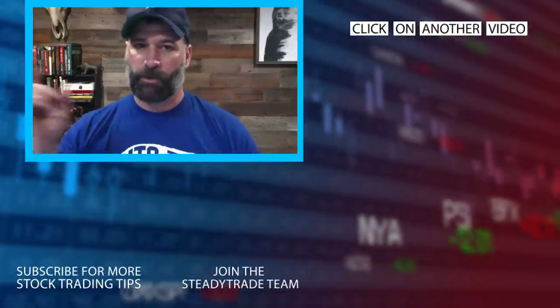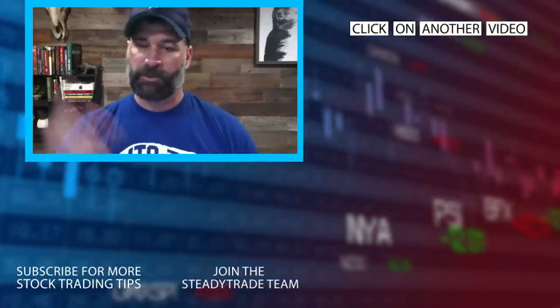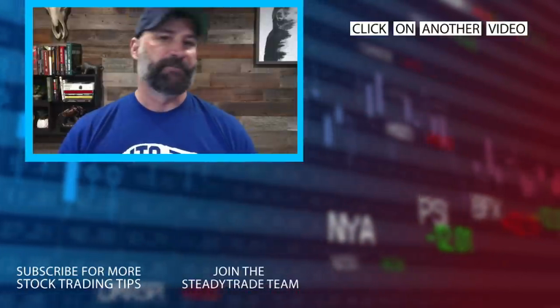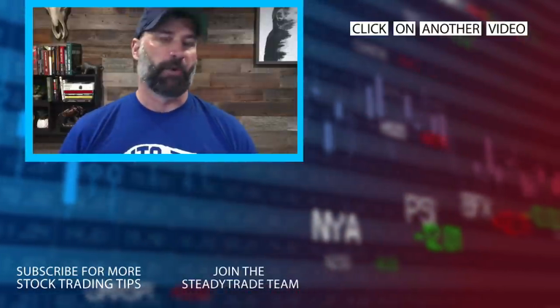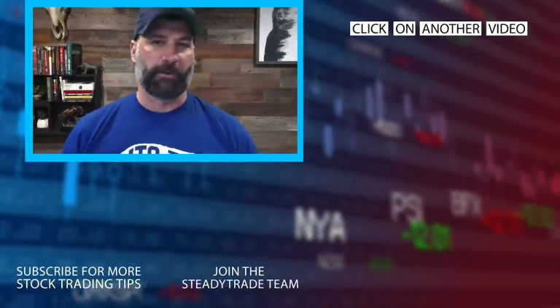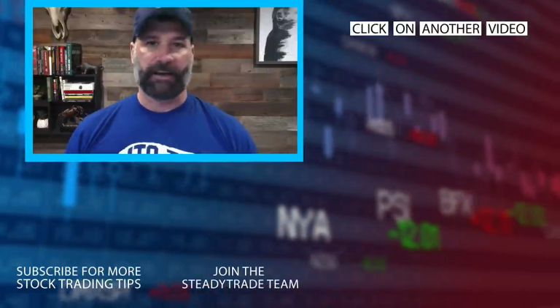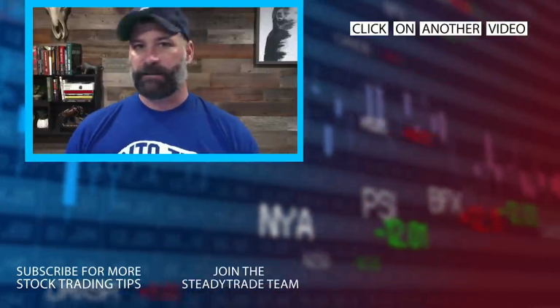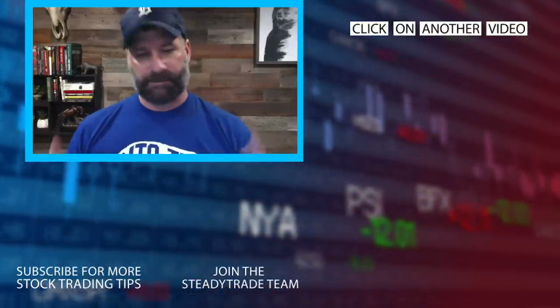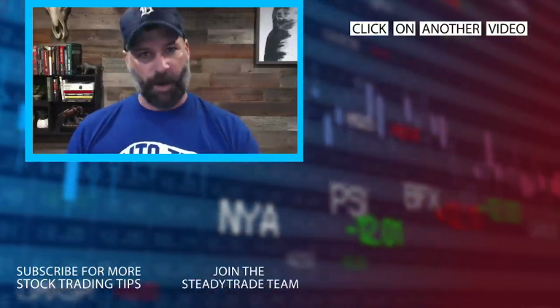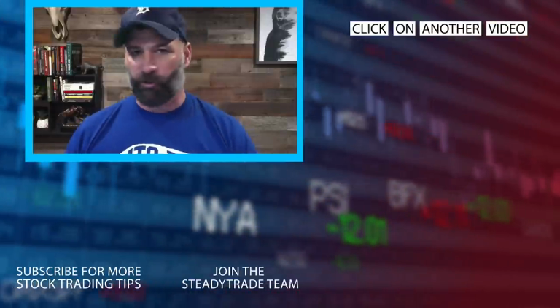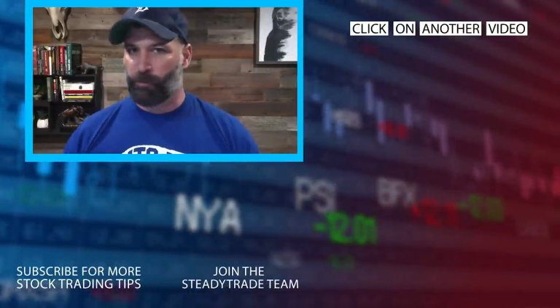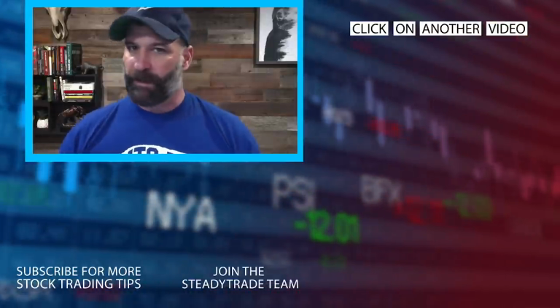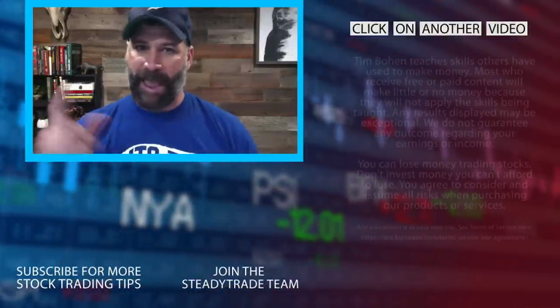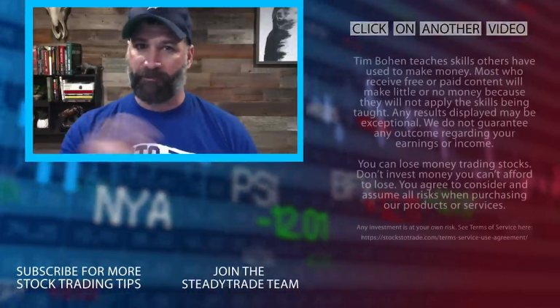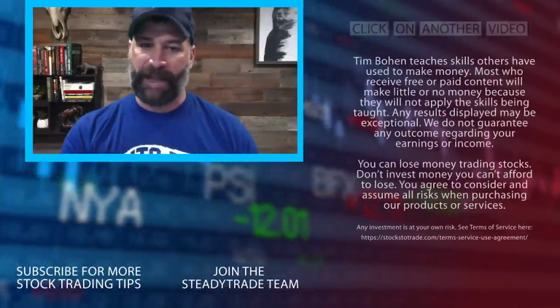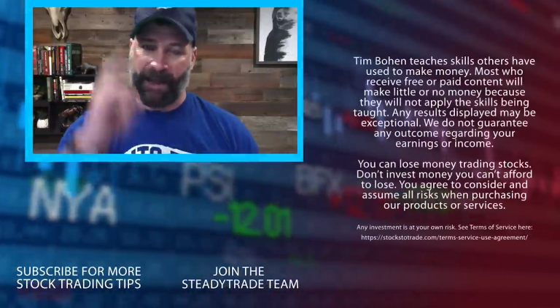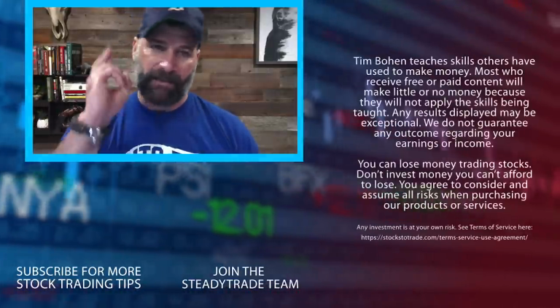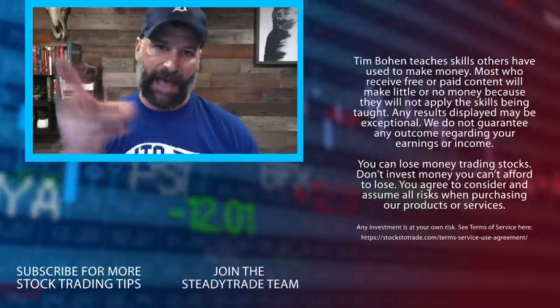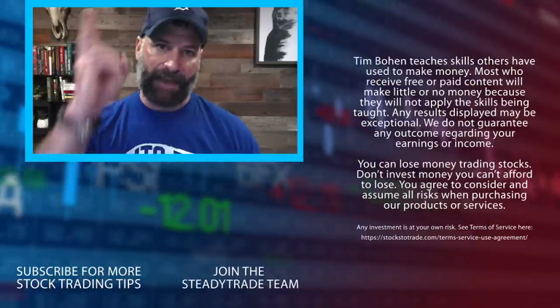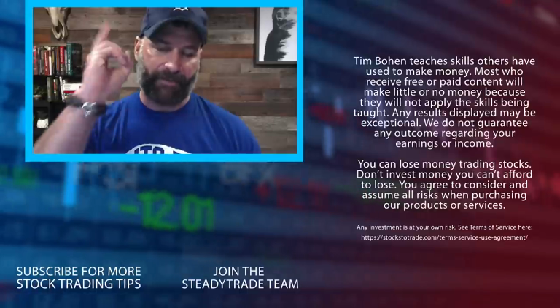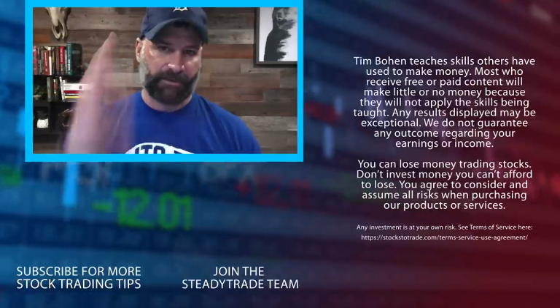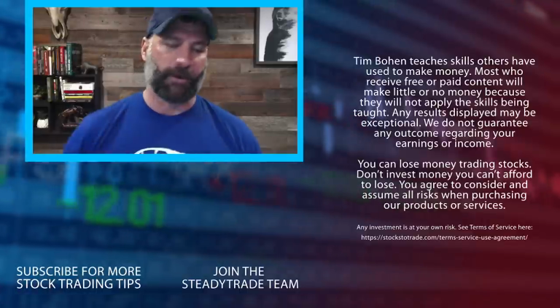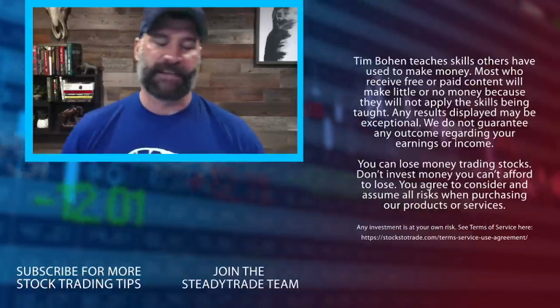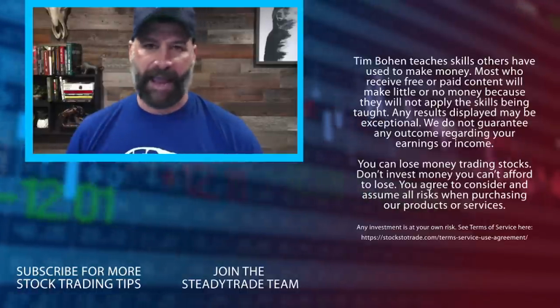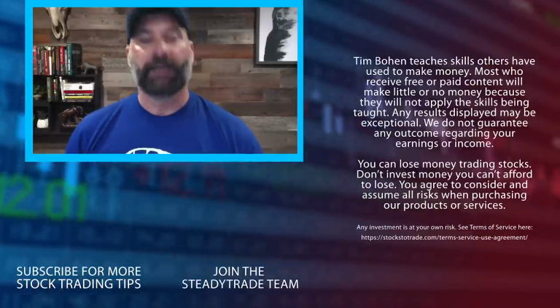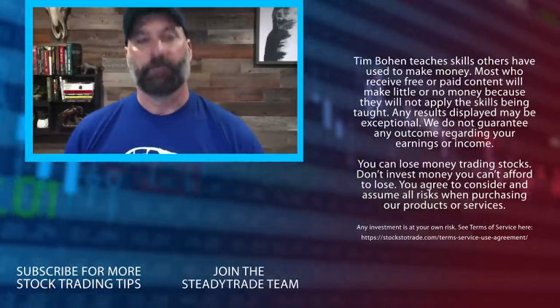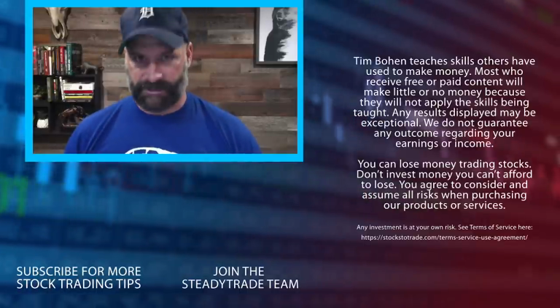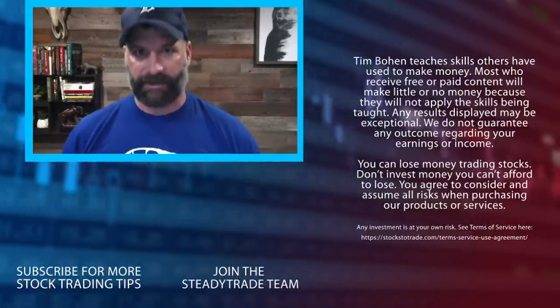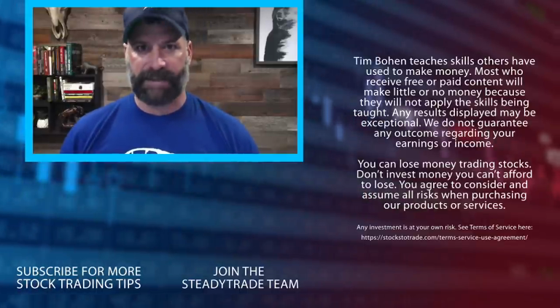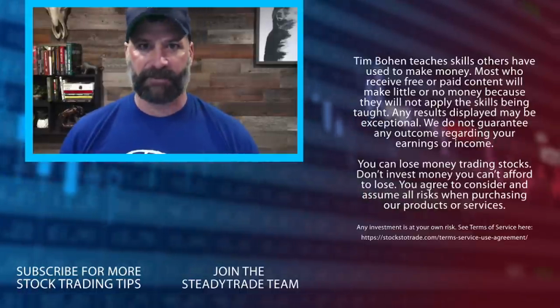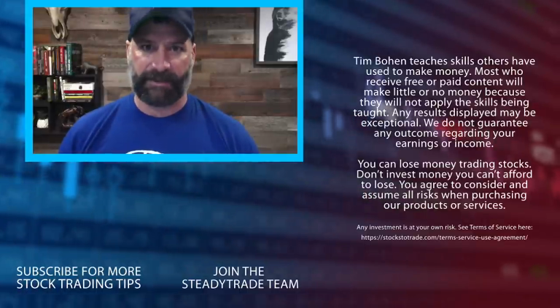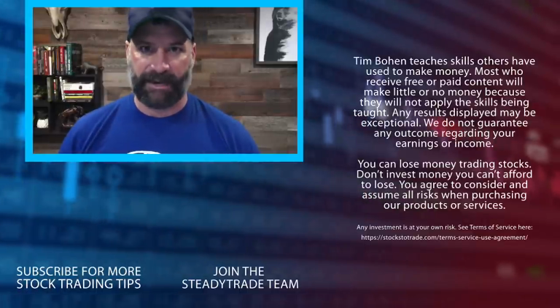Would love to work with you — small group, every day, live, twice a day. We'll see you in the SteadyTrade team.